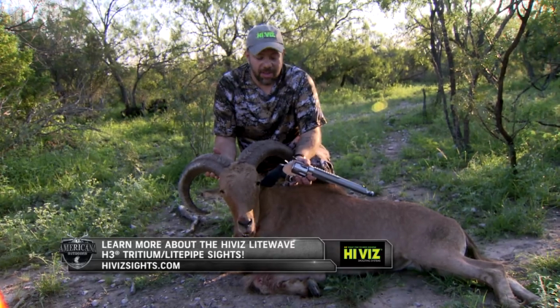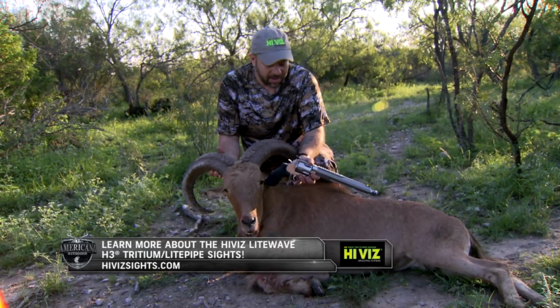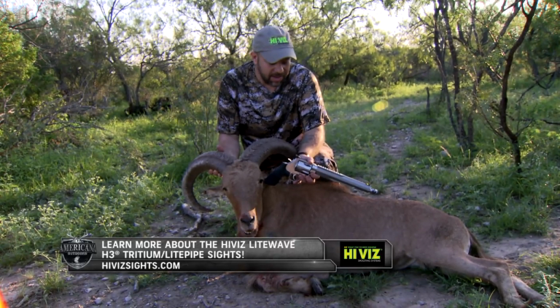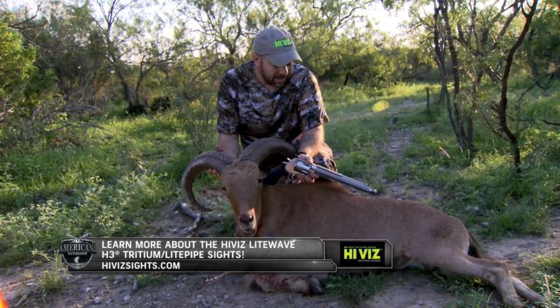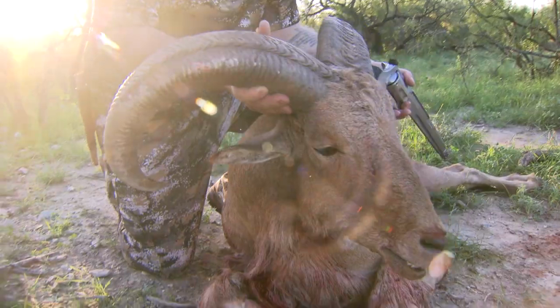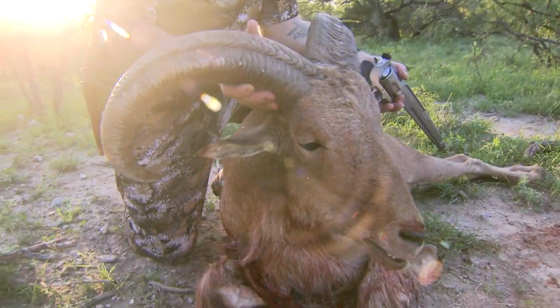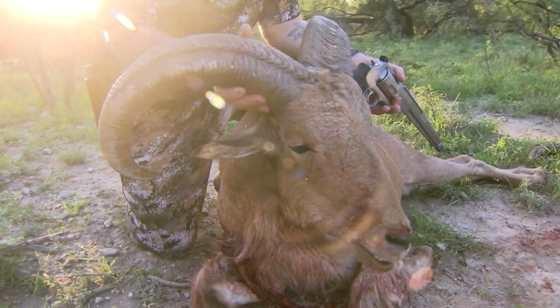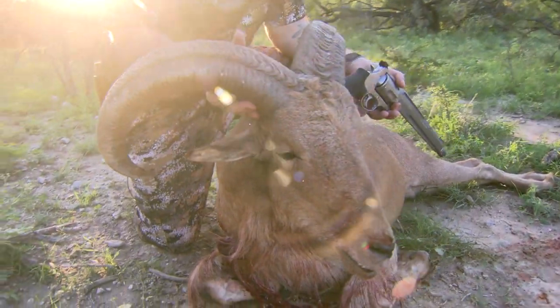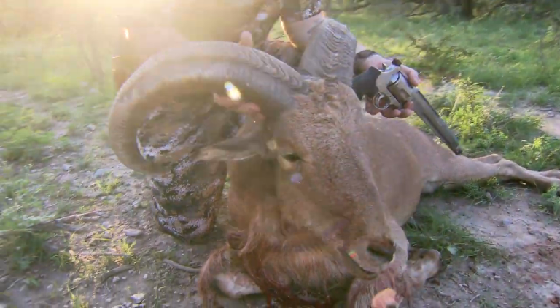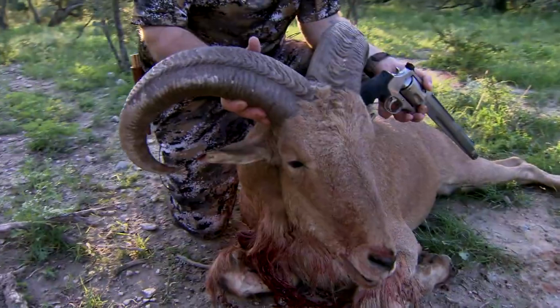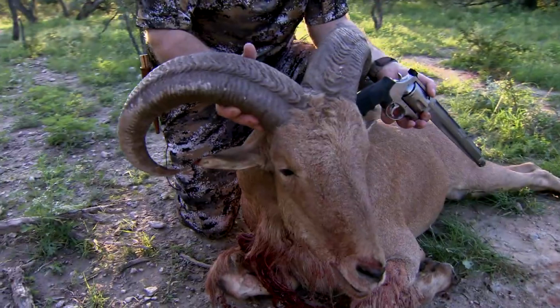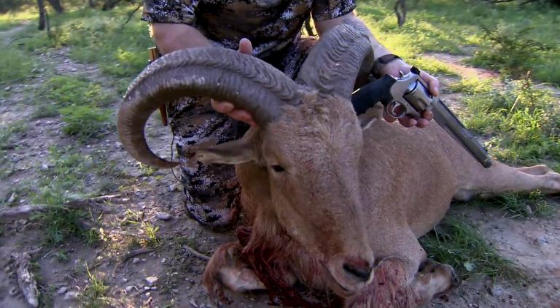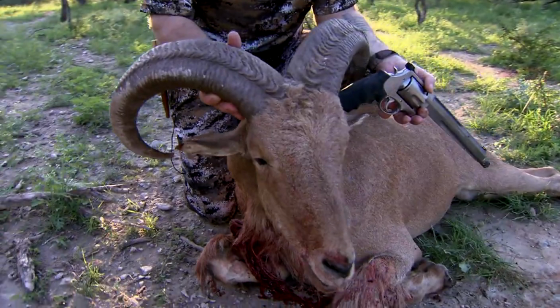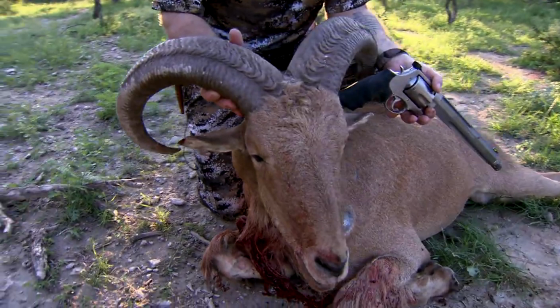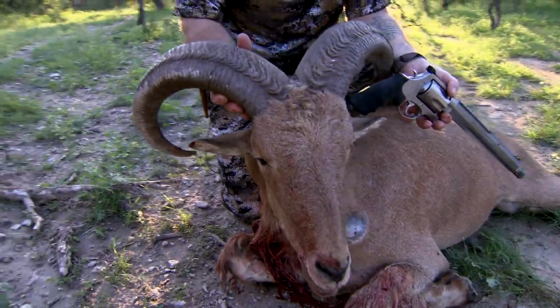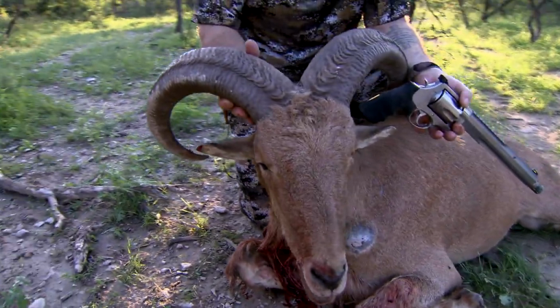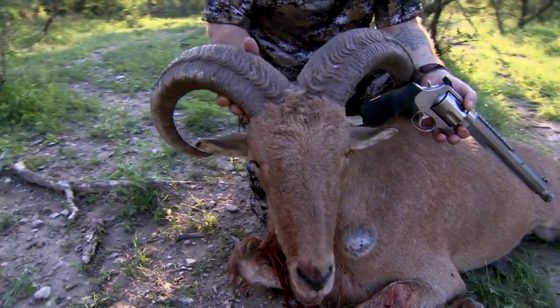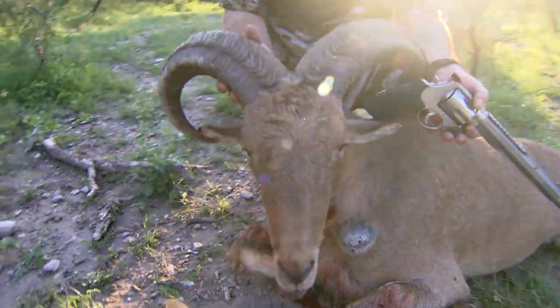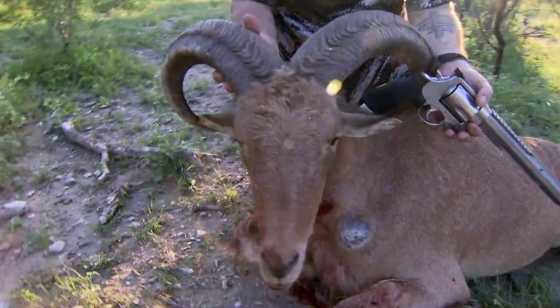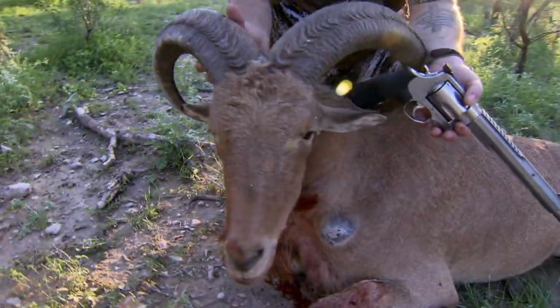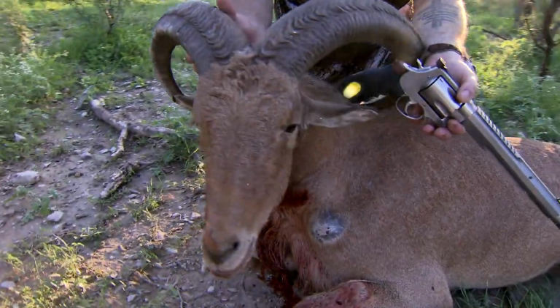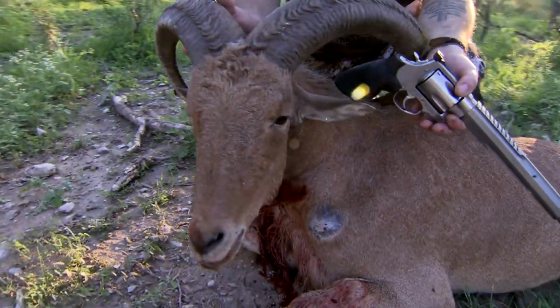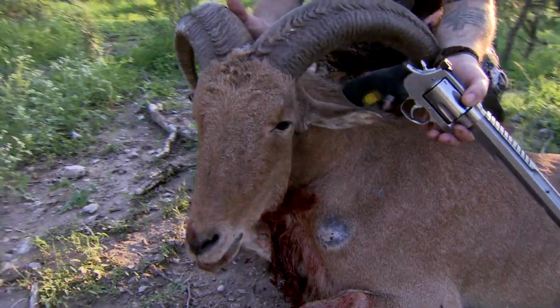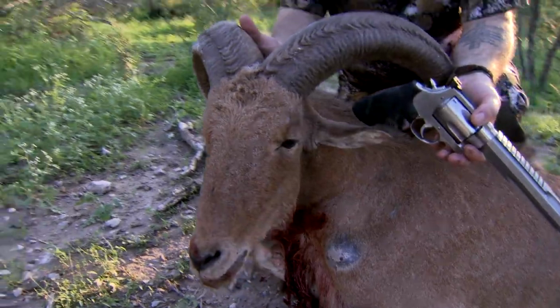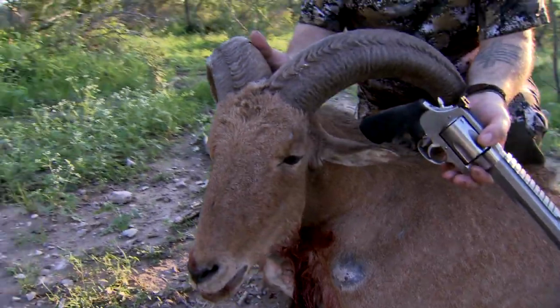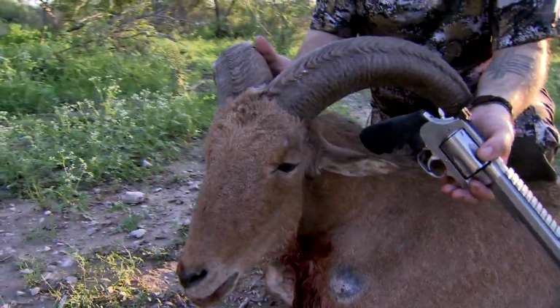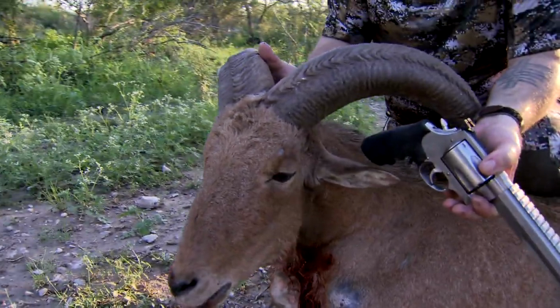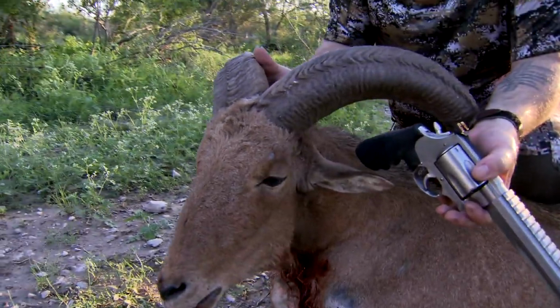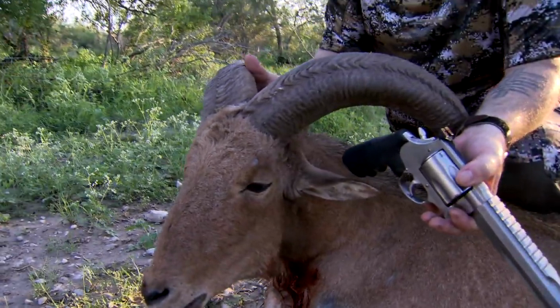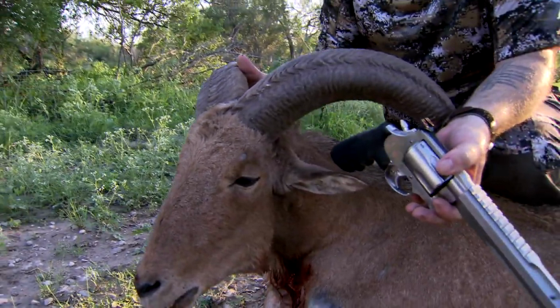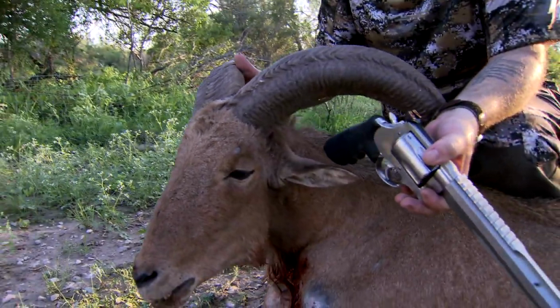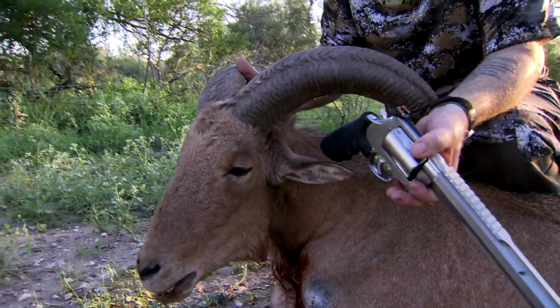Congratulations Trevor — this ram is a stunning representation of a mature and distinguished Aoudad.